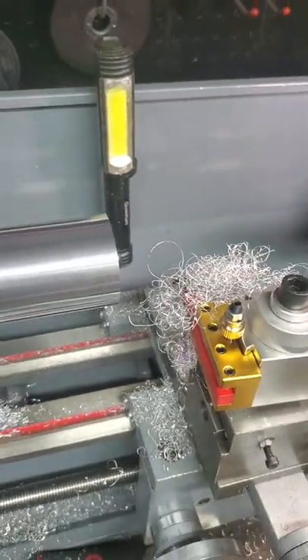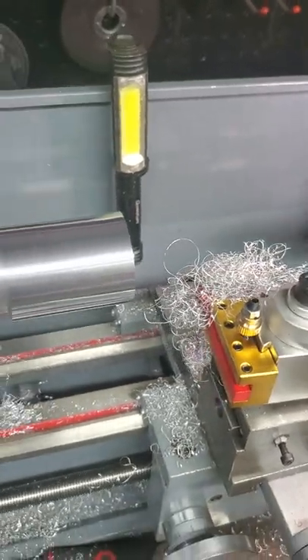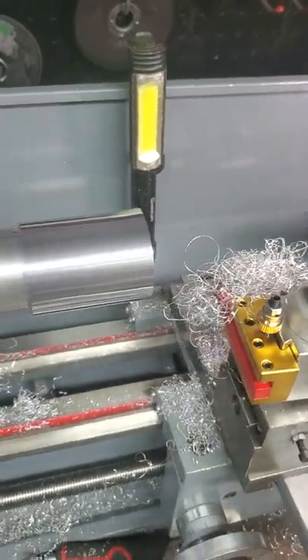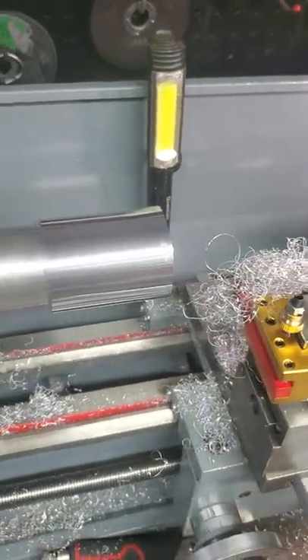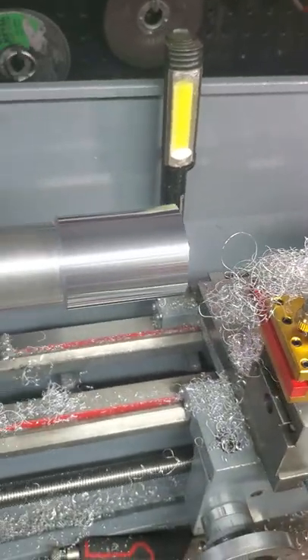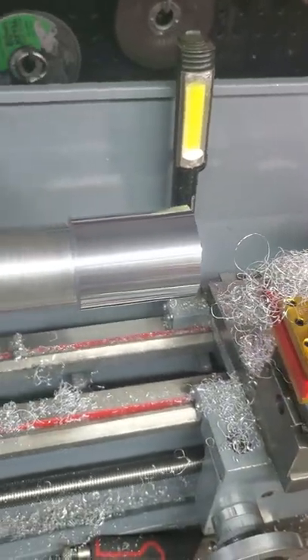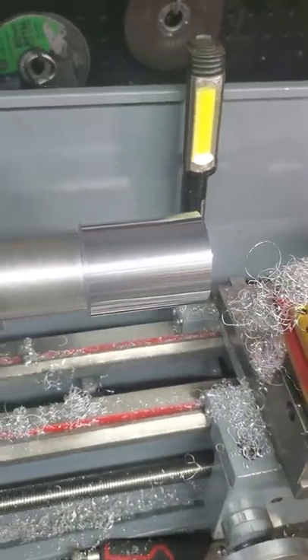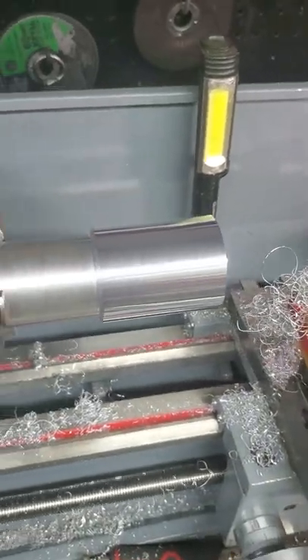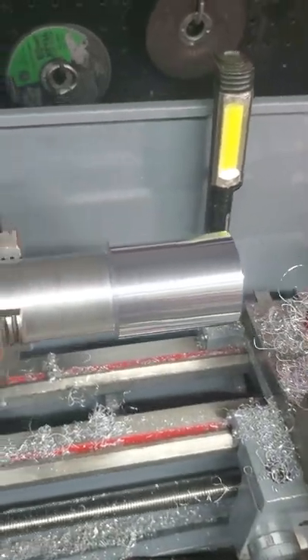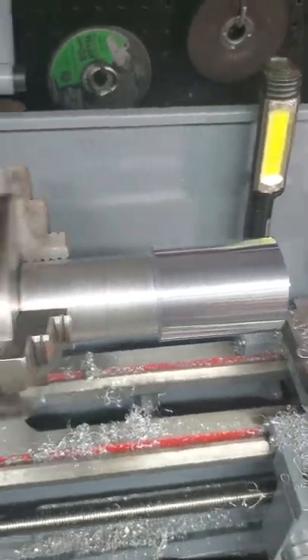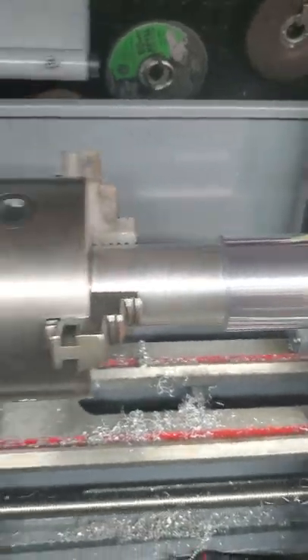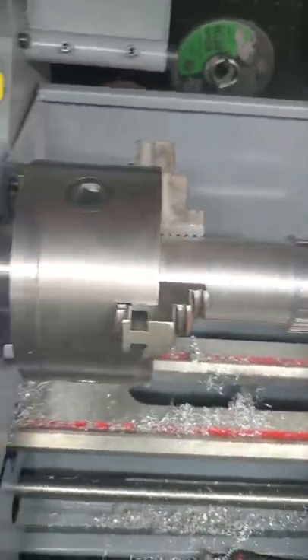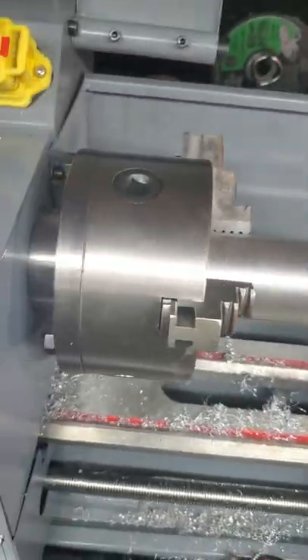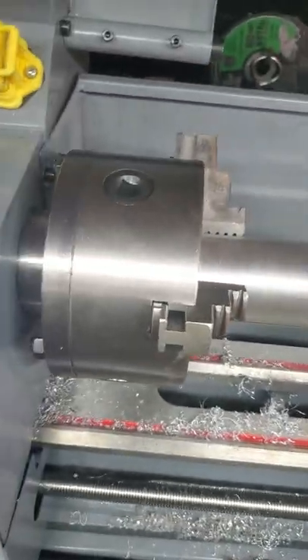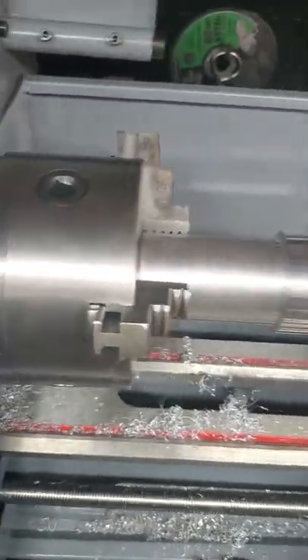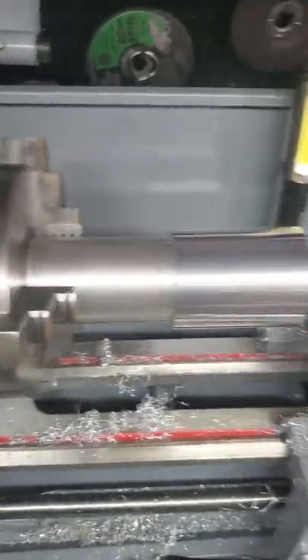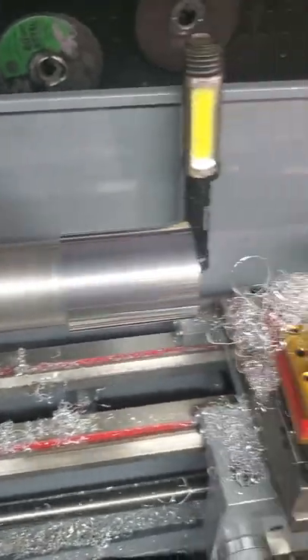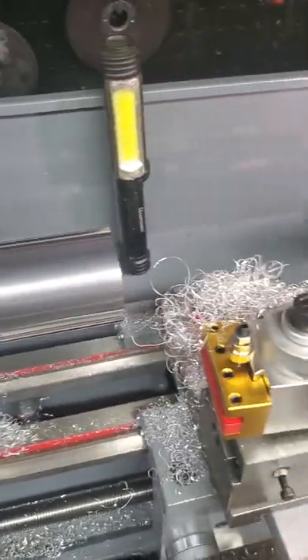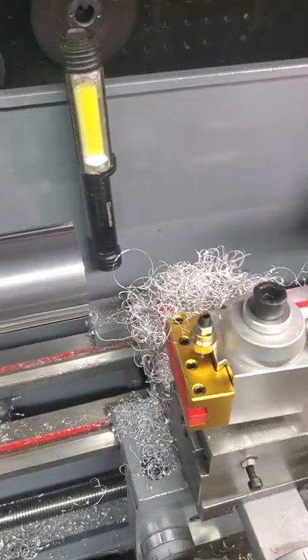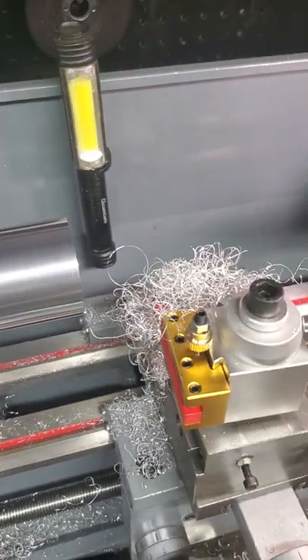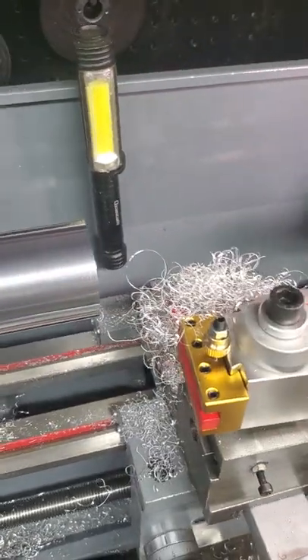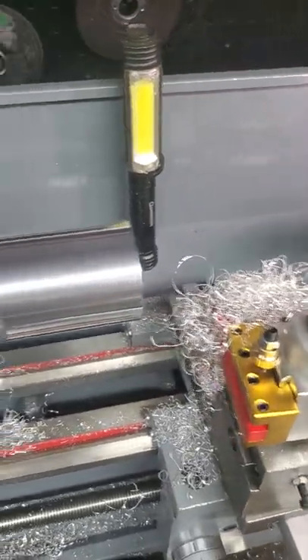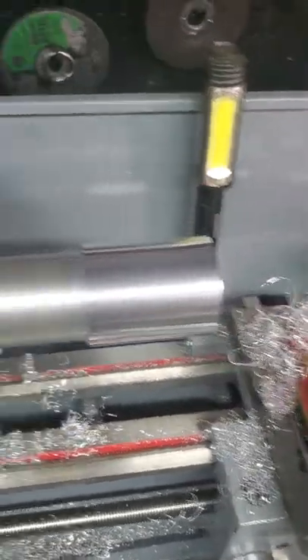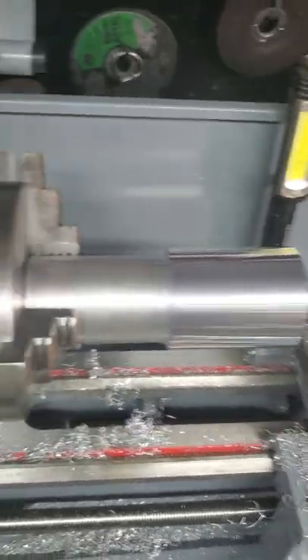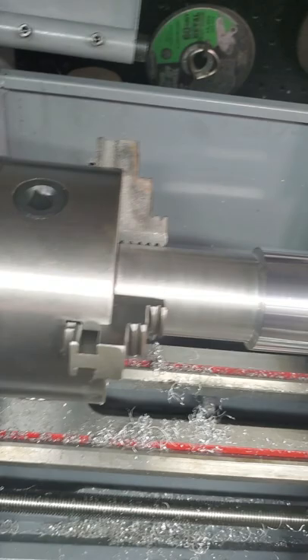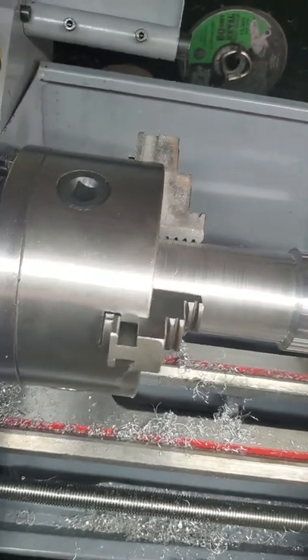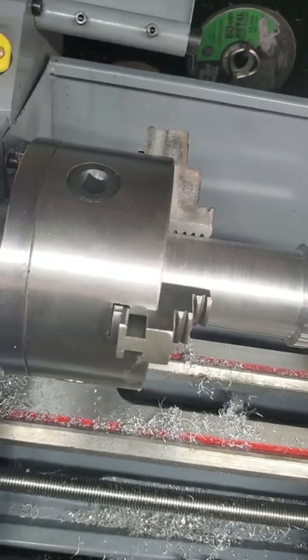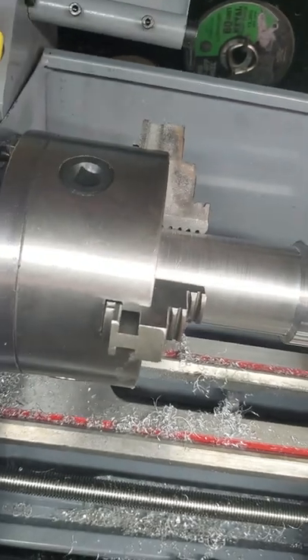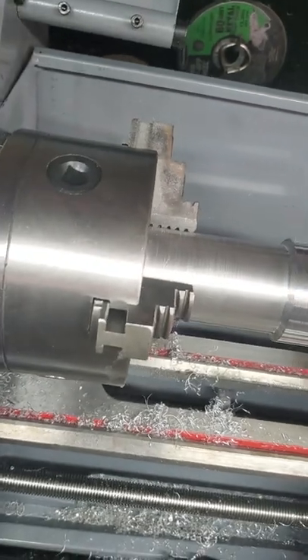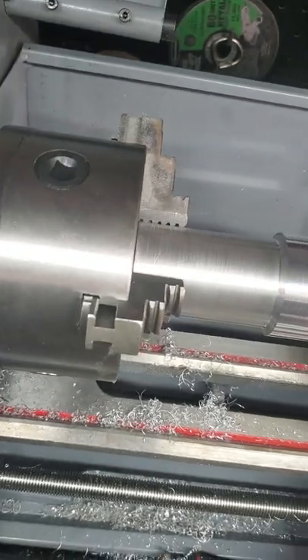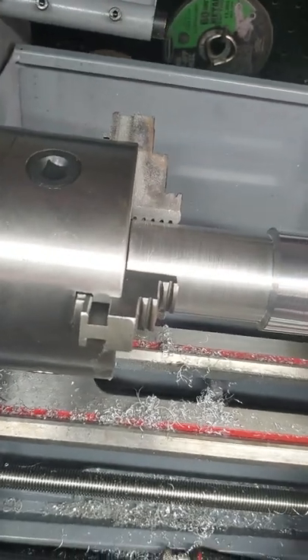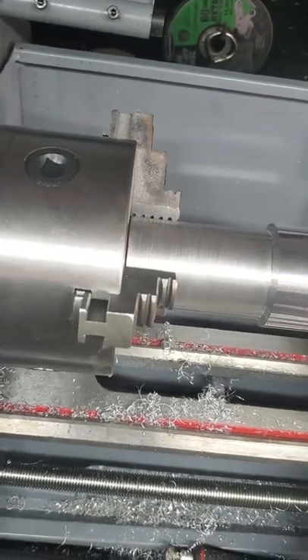There you go guys. Thought I'd shoot a quick little video of the lathe in operation. You guys have a good one.